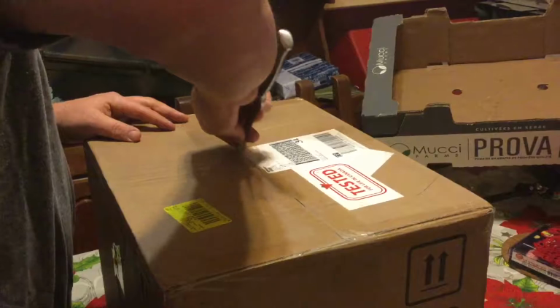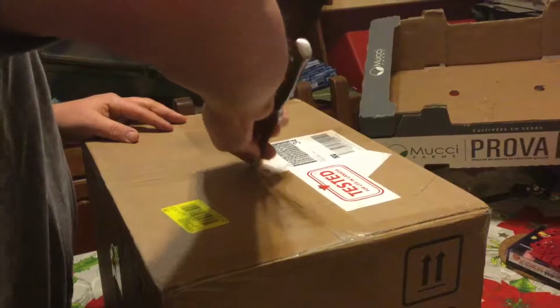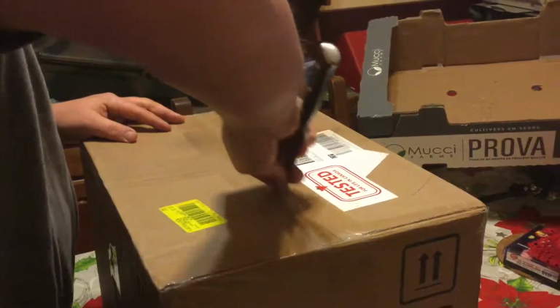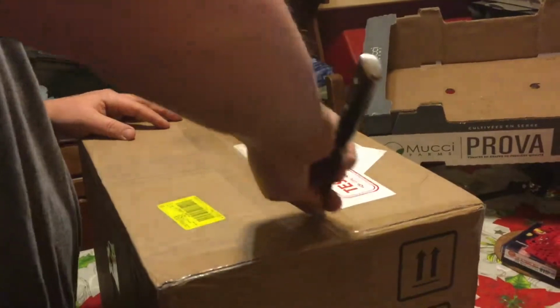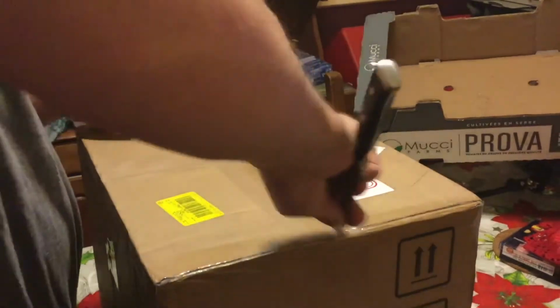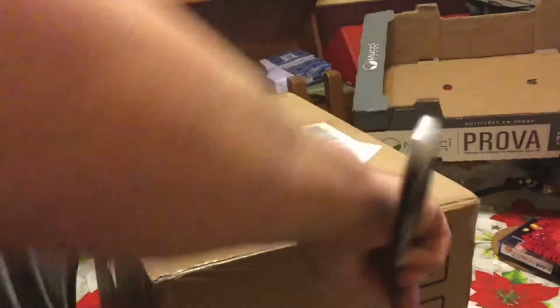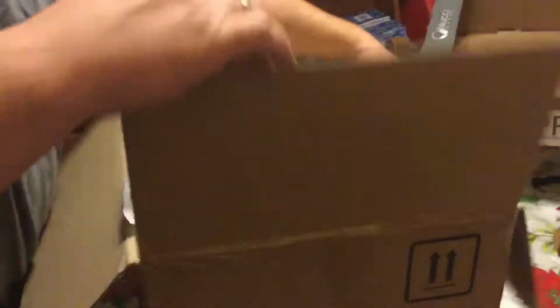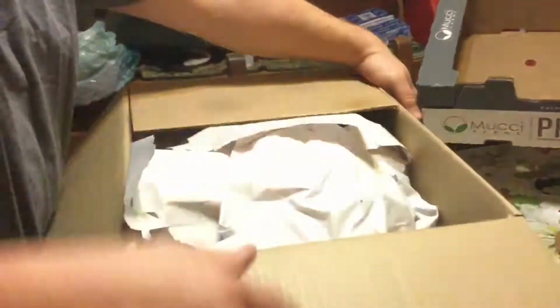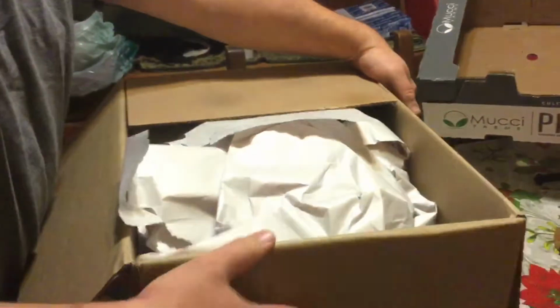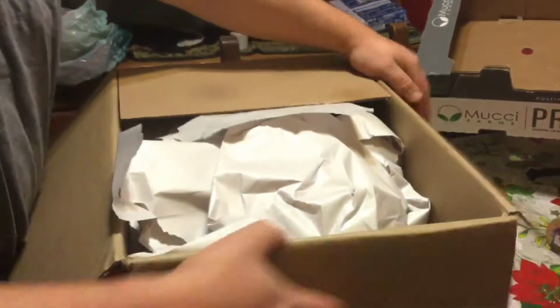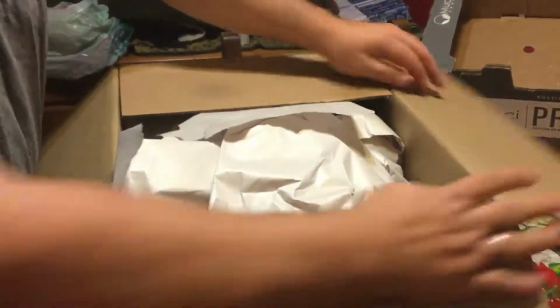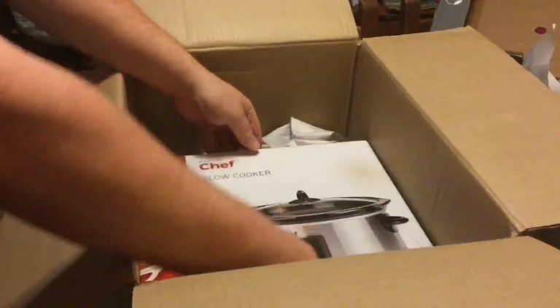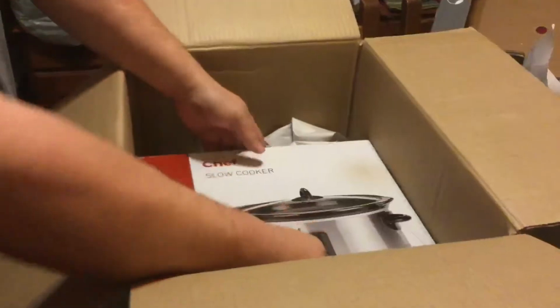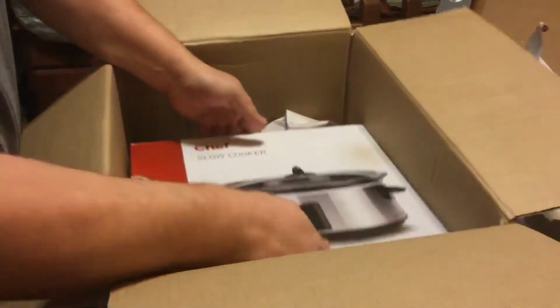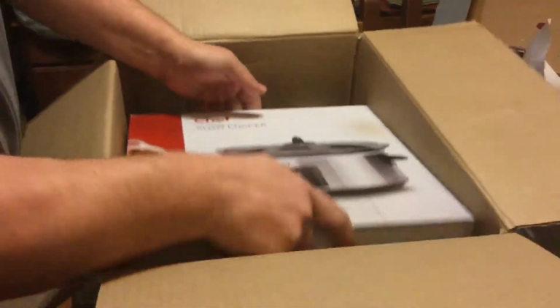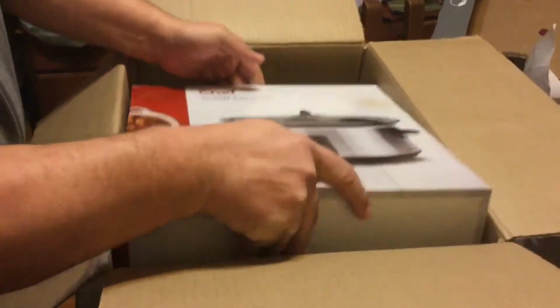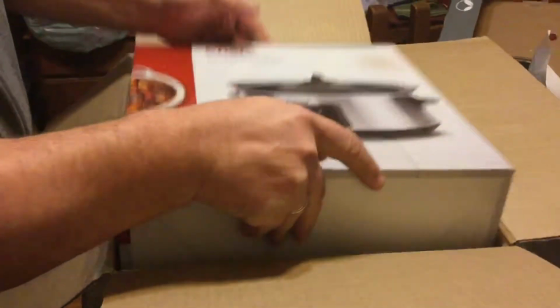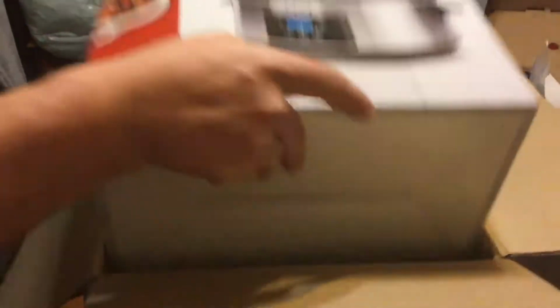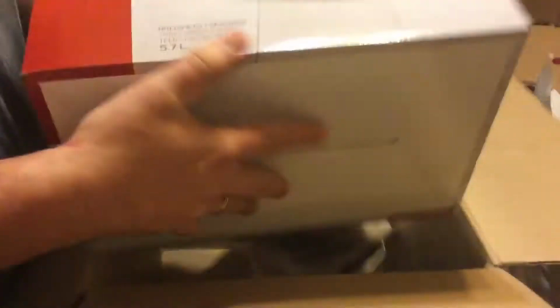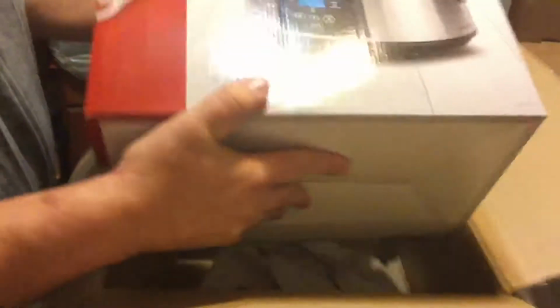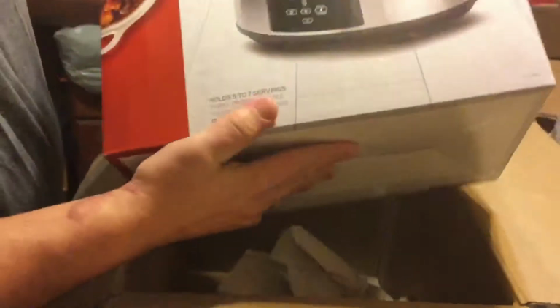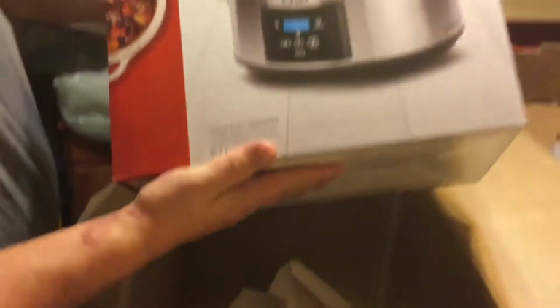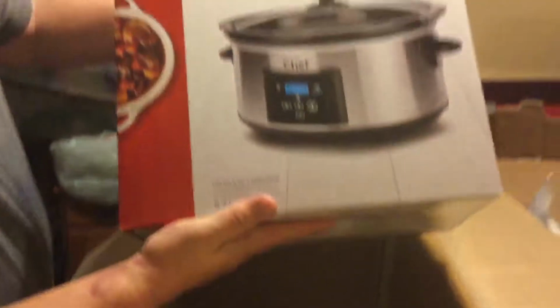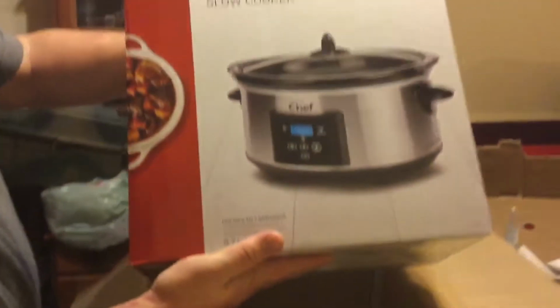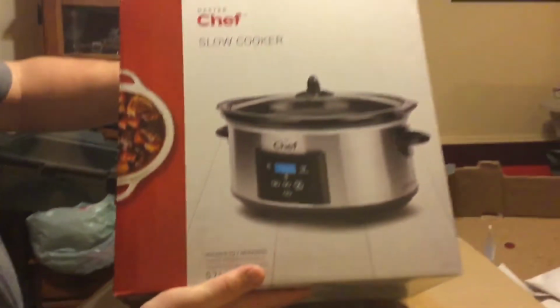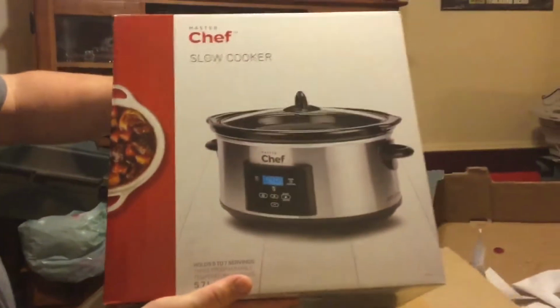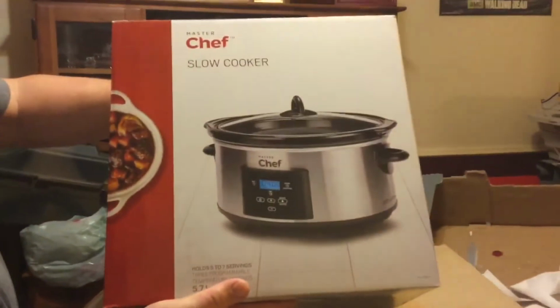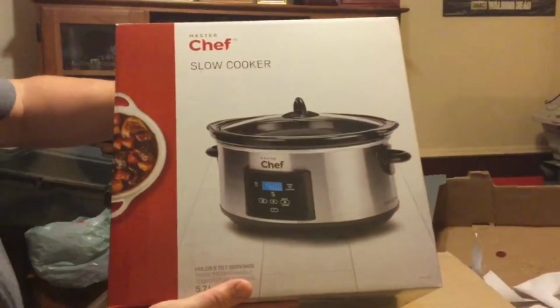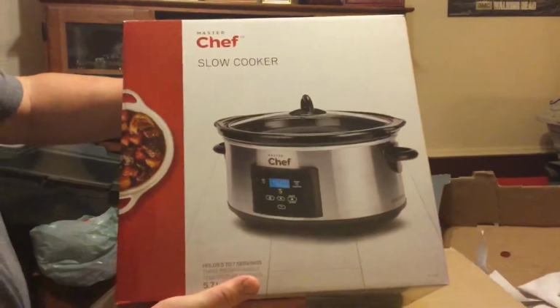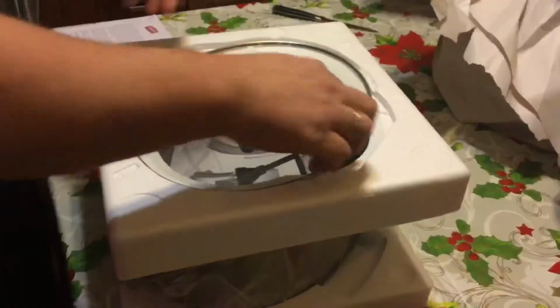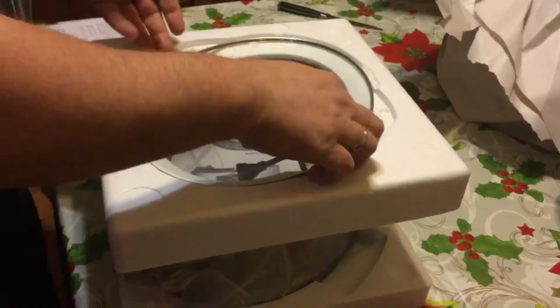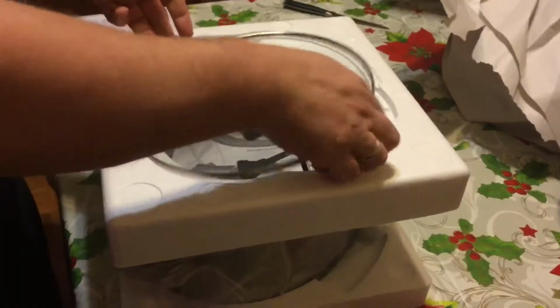Hi, this is Sean from Pancor Quebec, and today I'll be reviewing the MasterChef programmable 6-quart slow cooker.